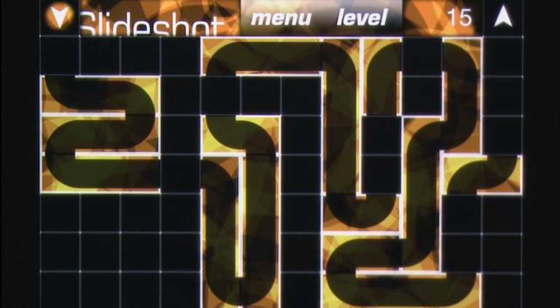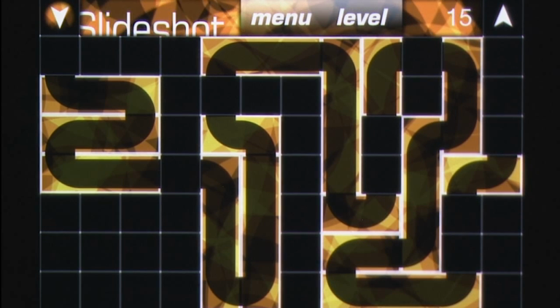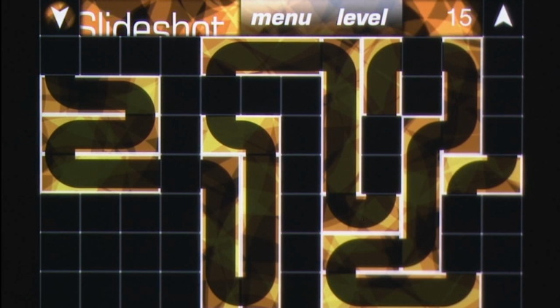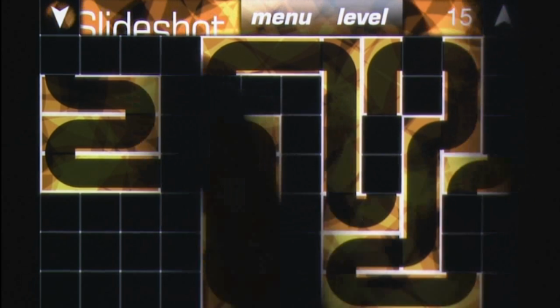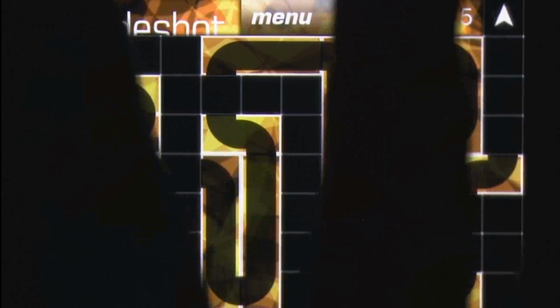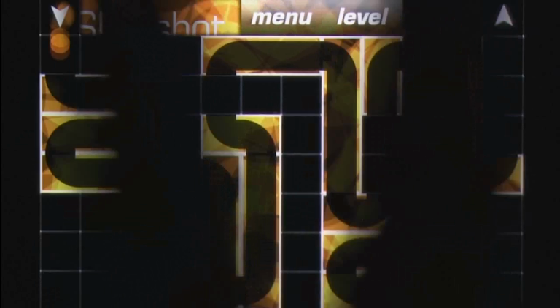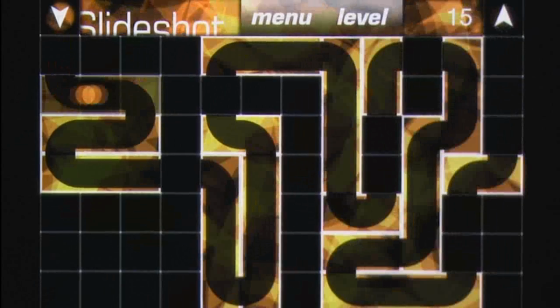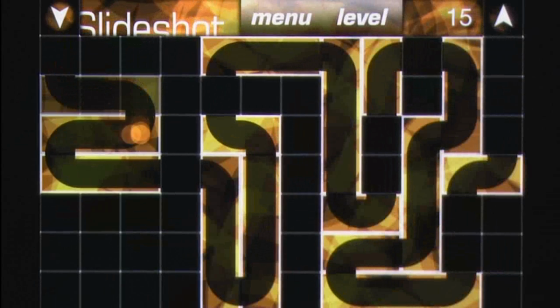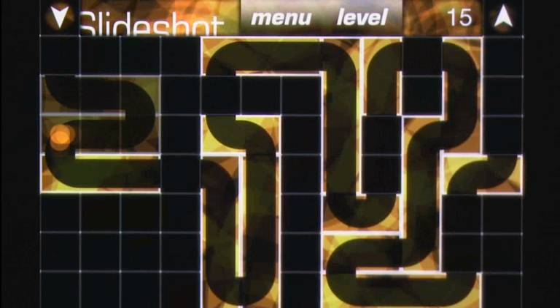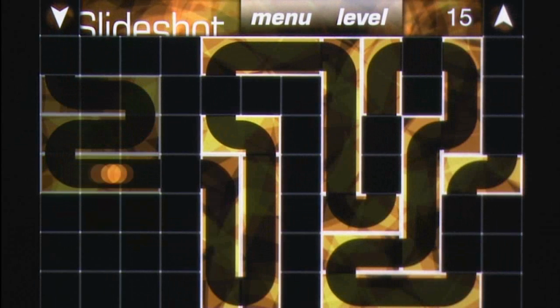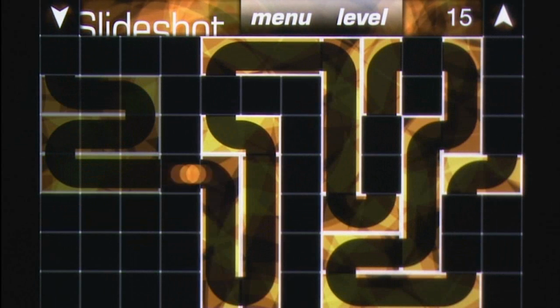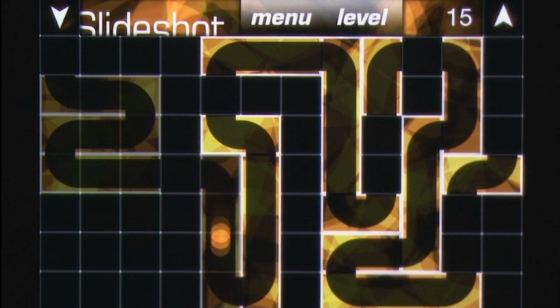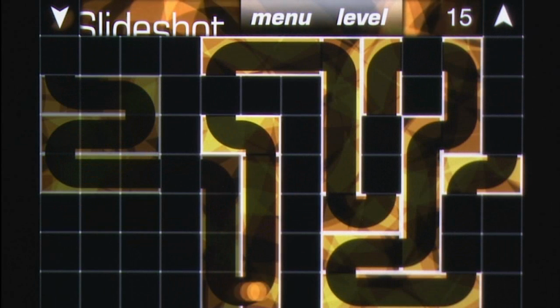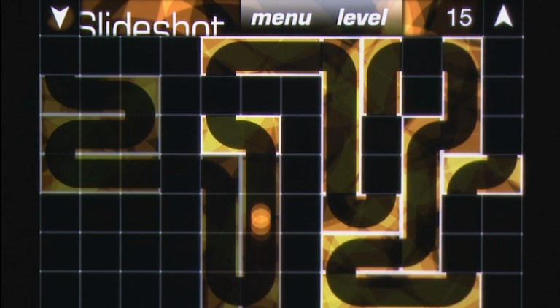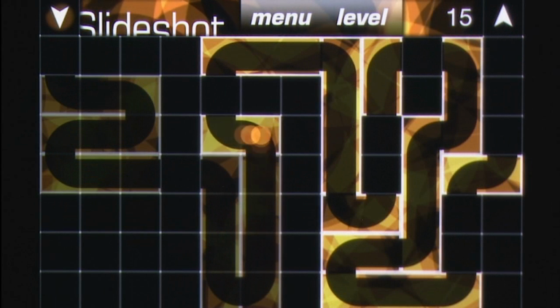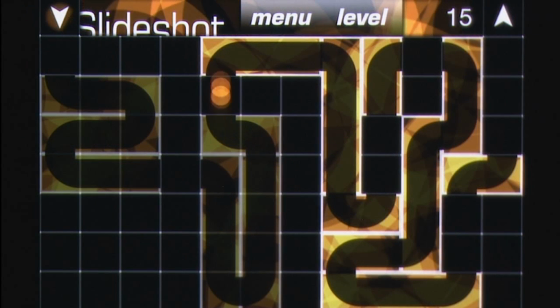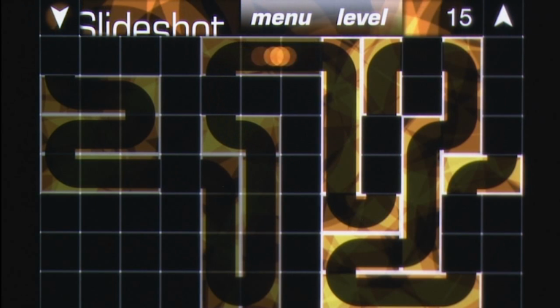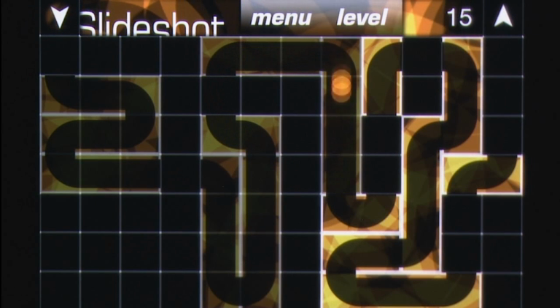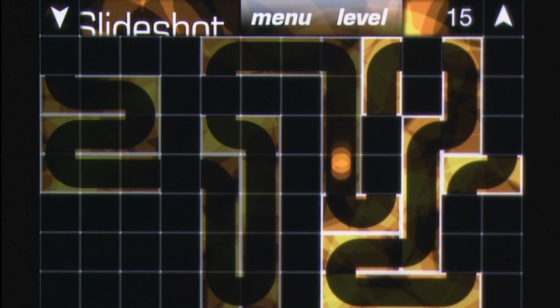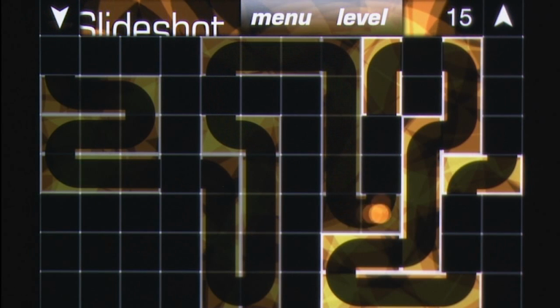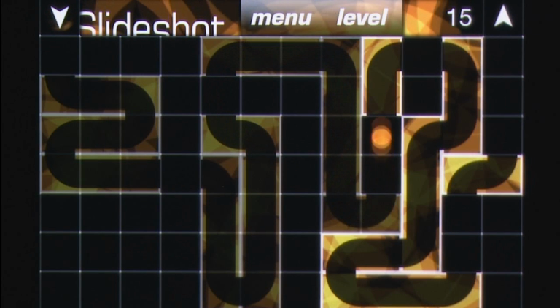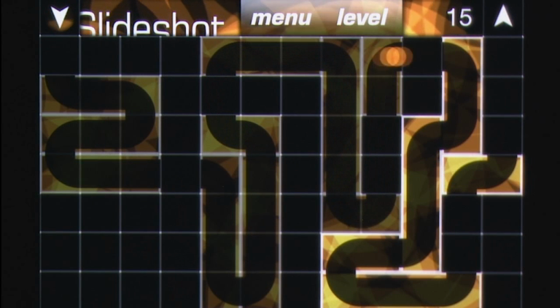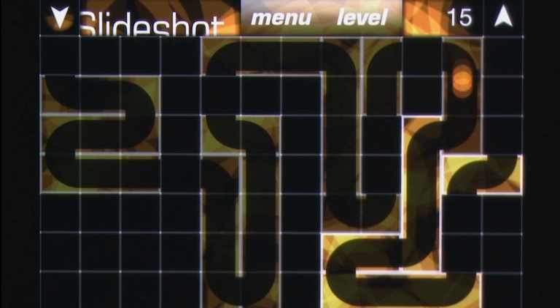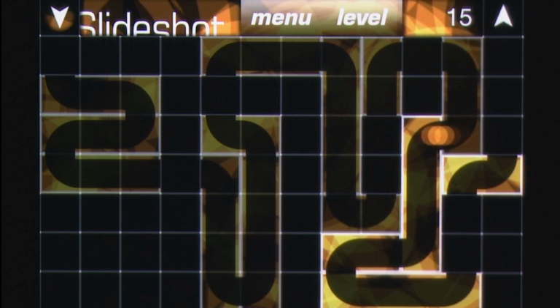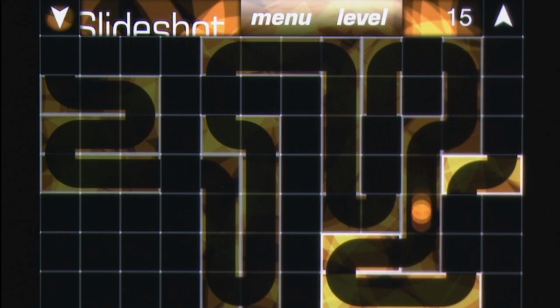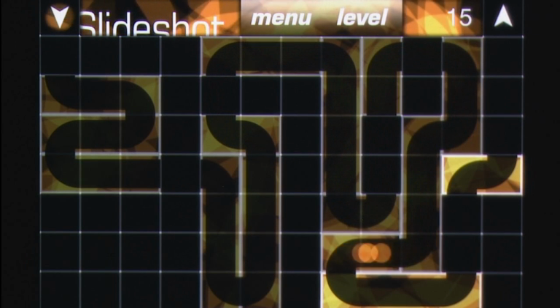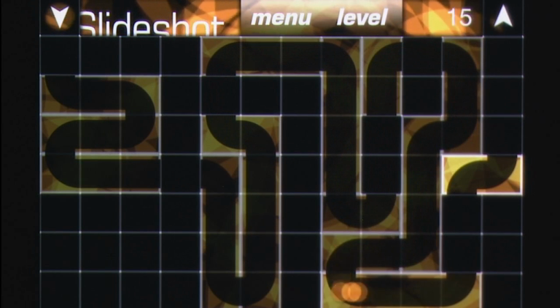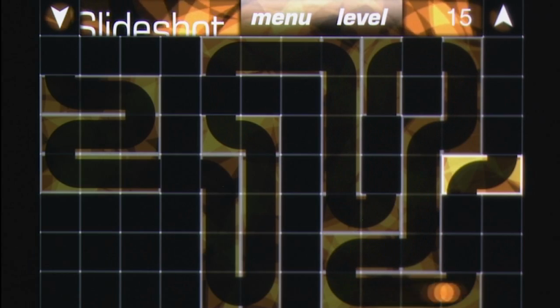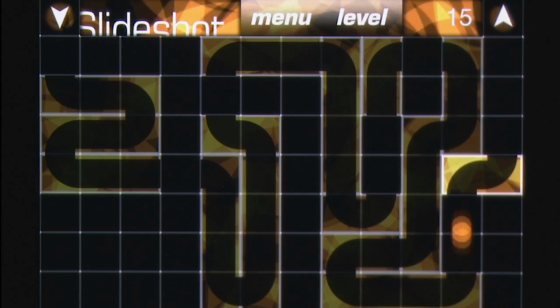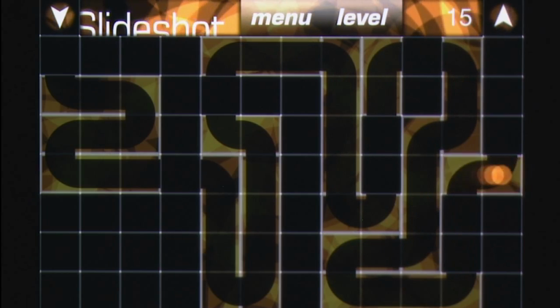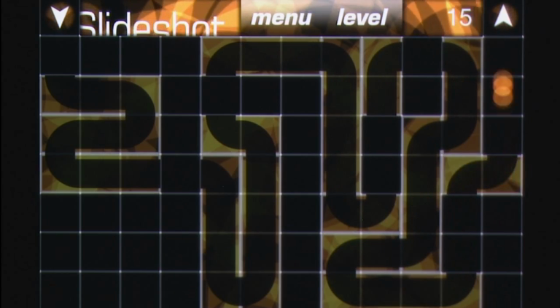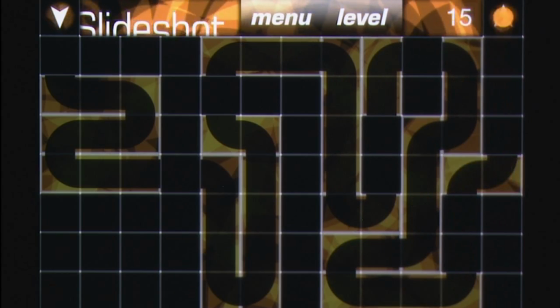Slideshot 2 offers little more than a neat puzzler without many frills, and for puzzle fans after a new brain teaser, this title will certainly get the job done.